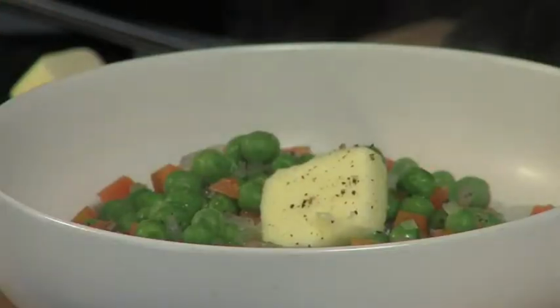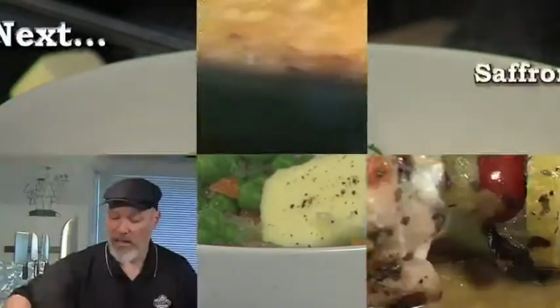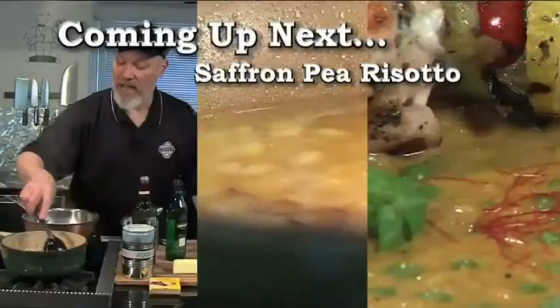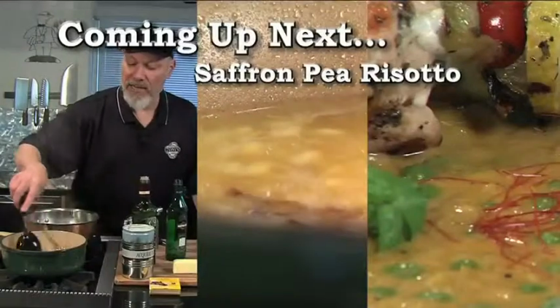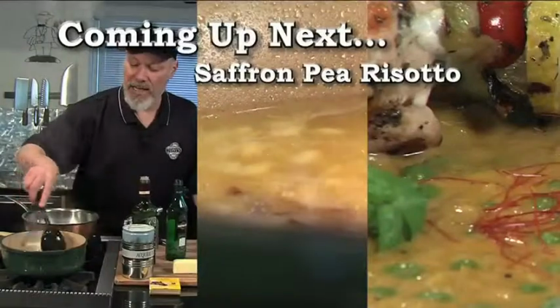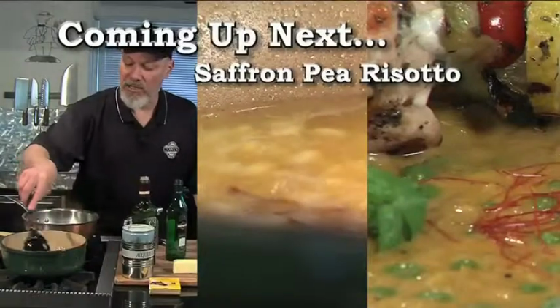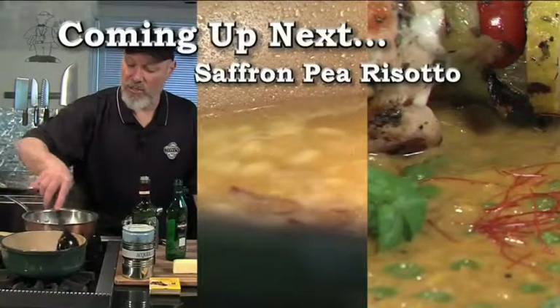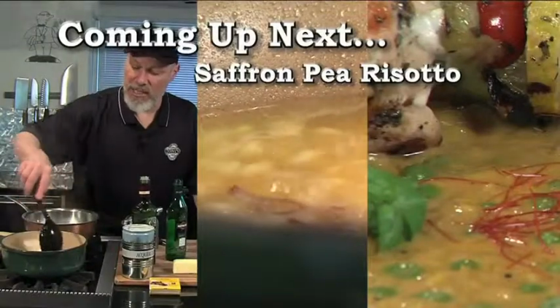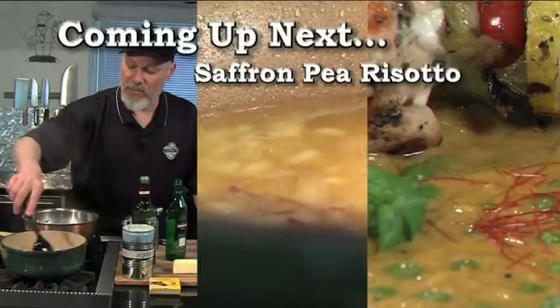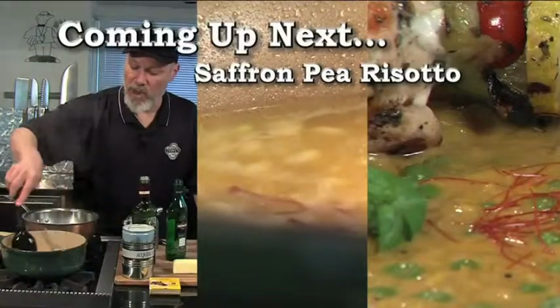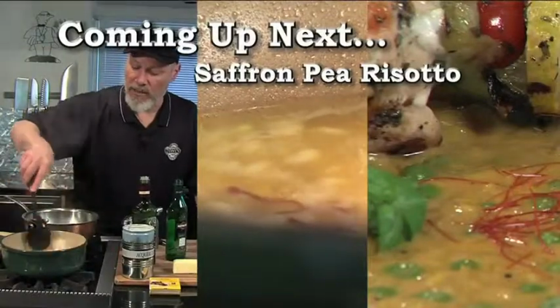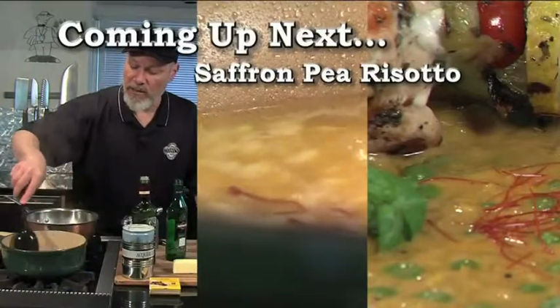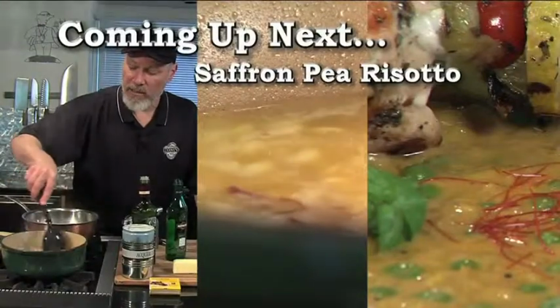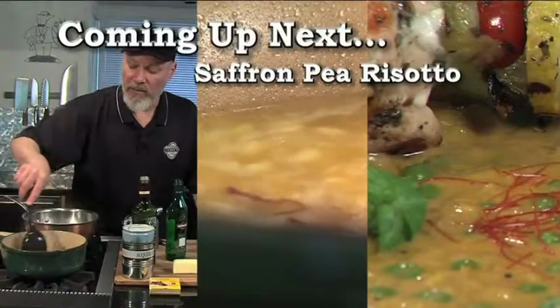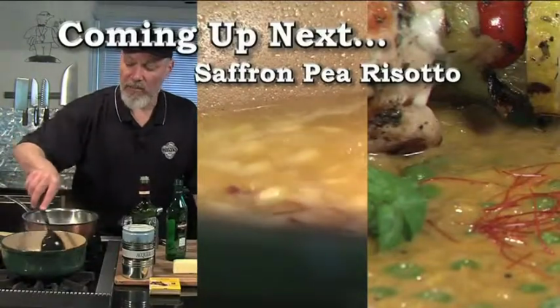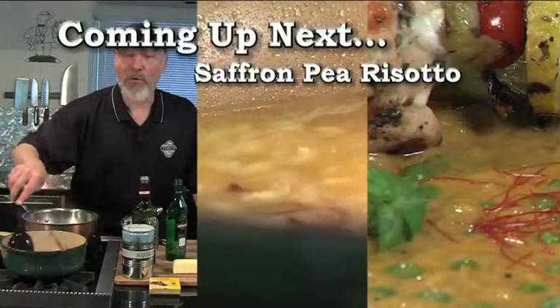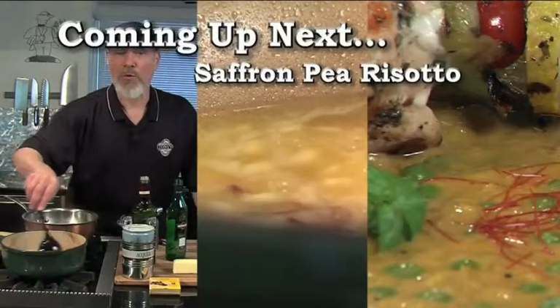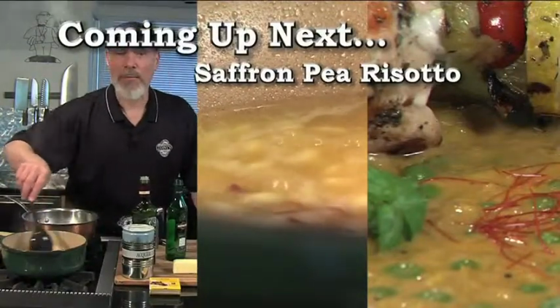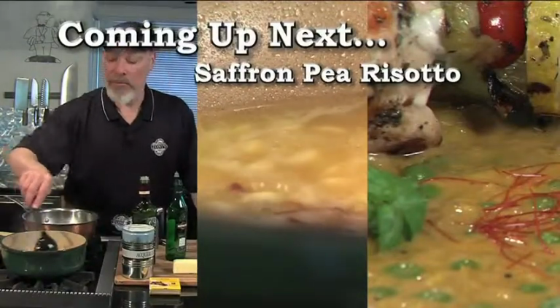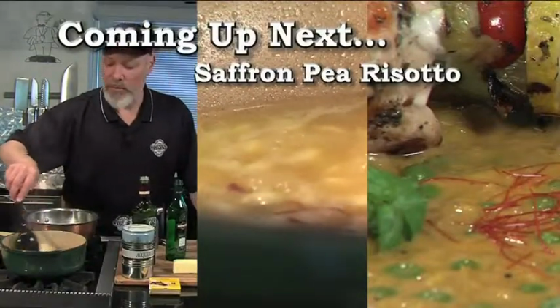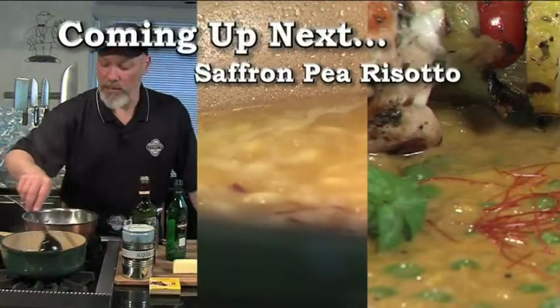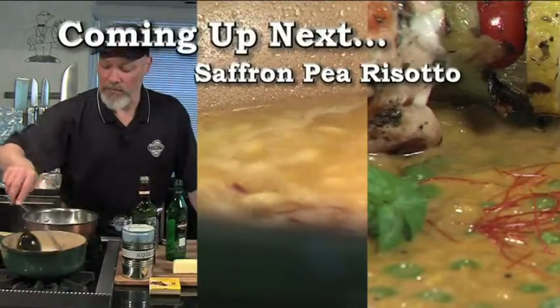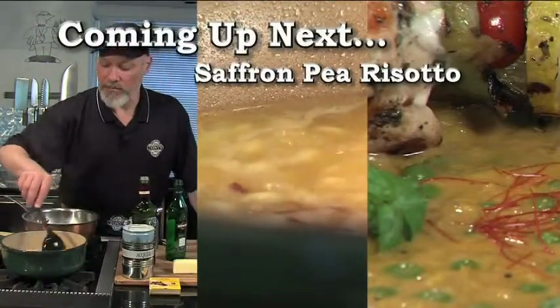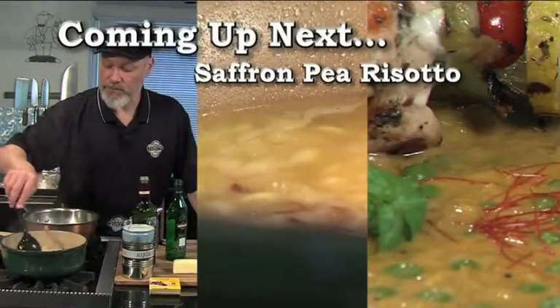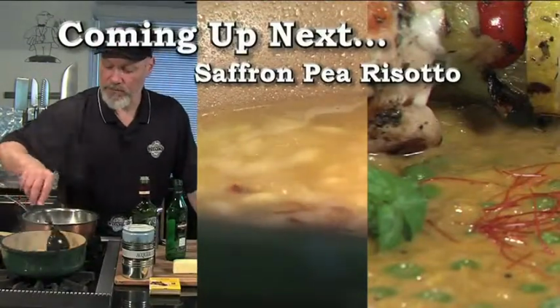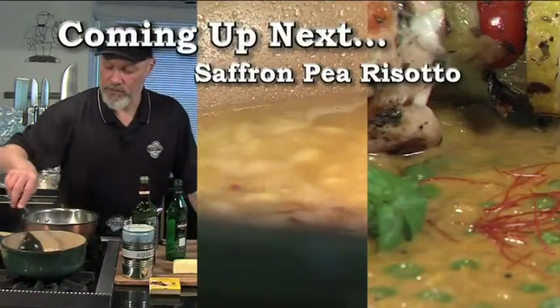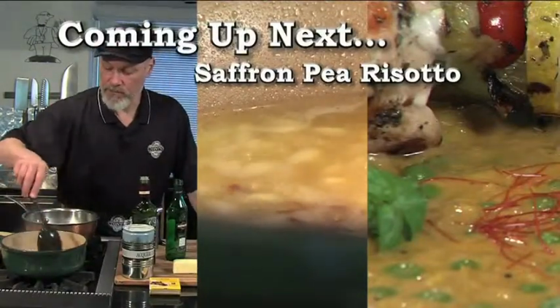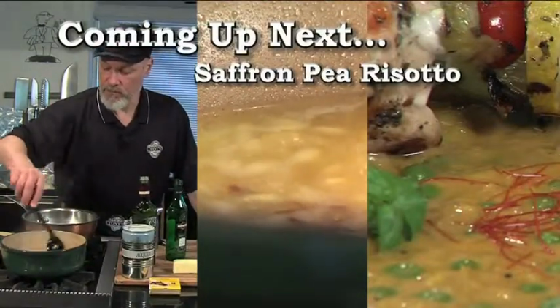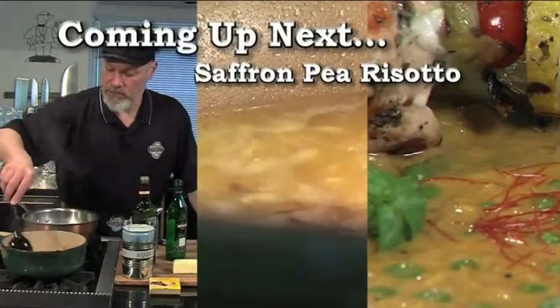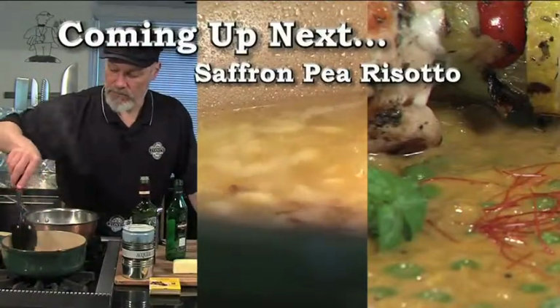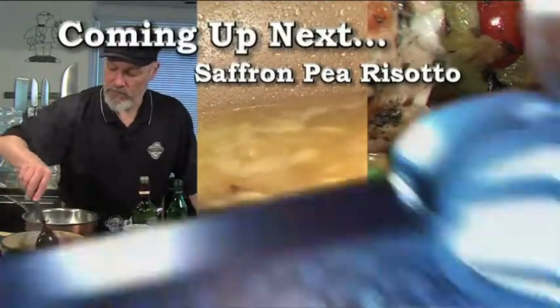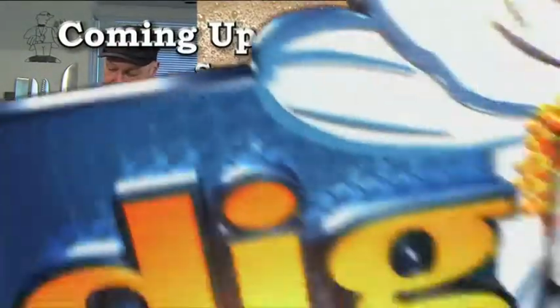Coming up next, we're going to make a lovely saffron pea risotto with some grilled chicken. Don't go away.